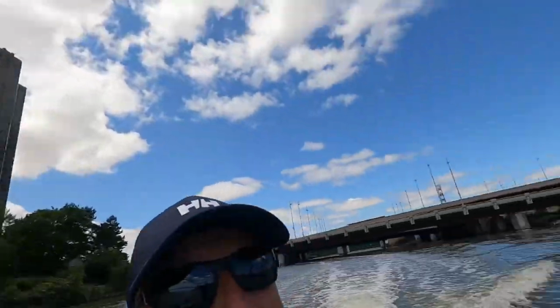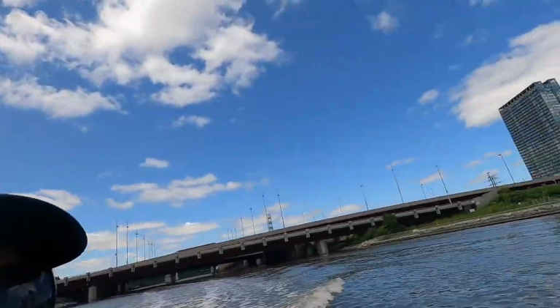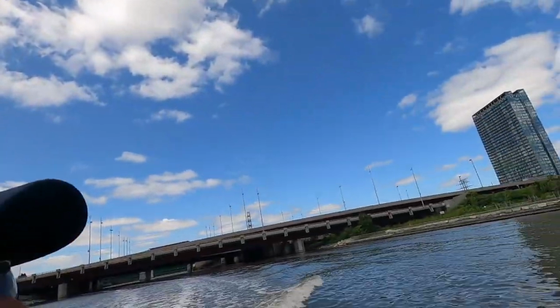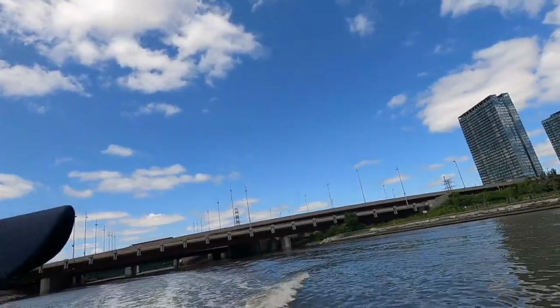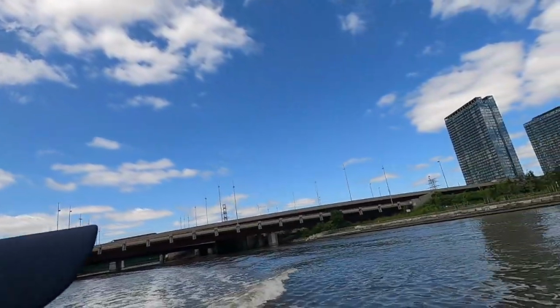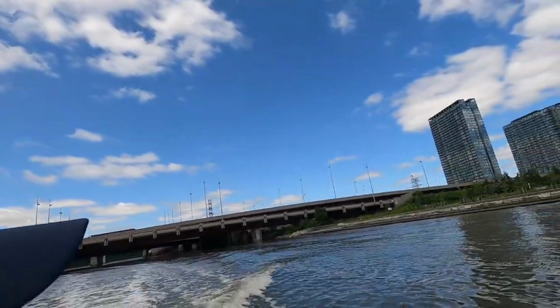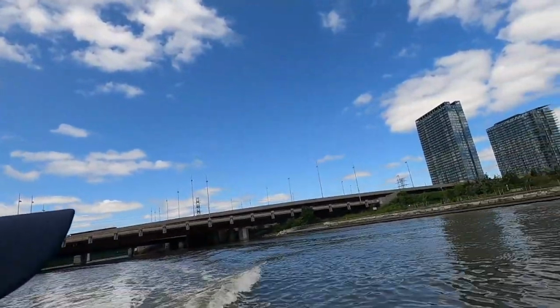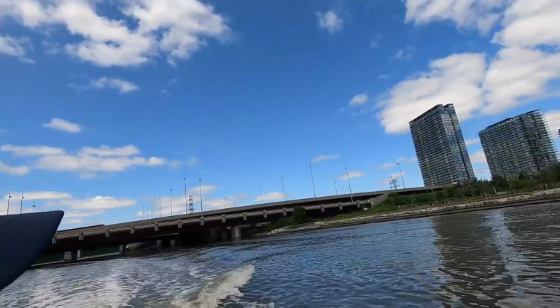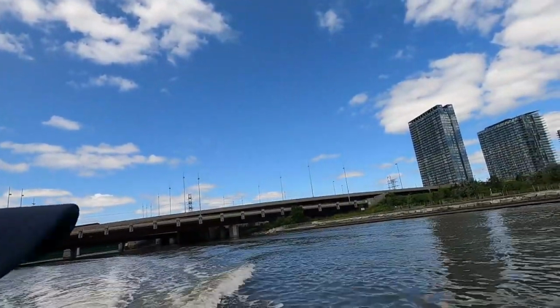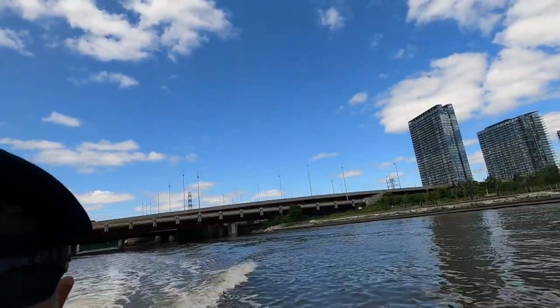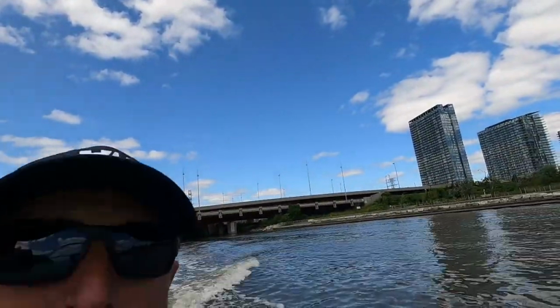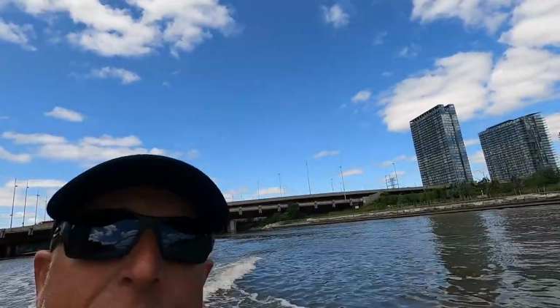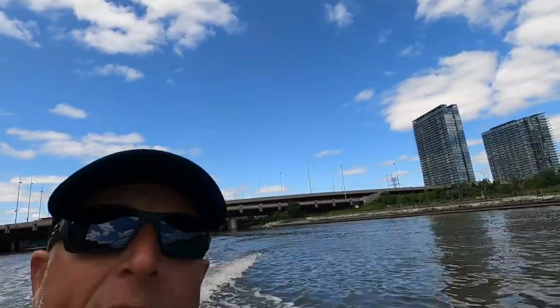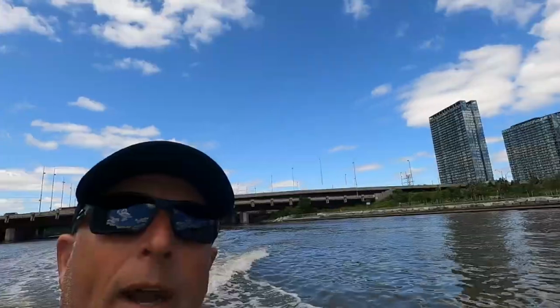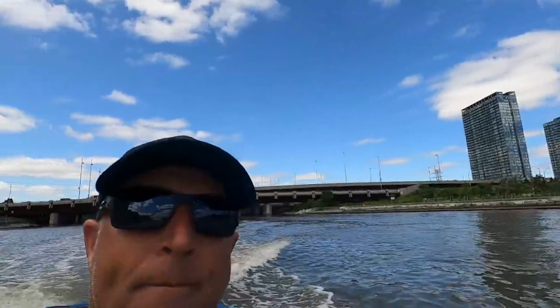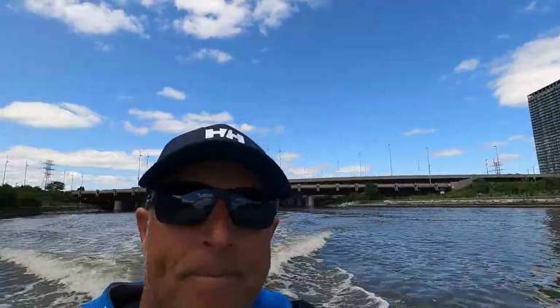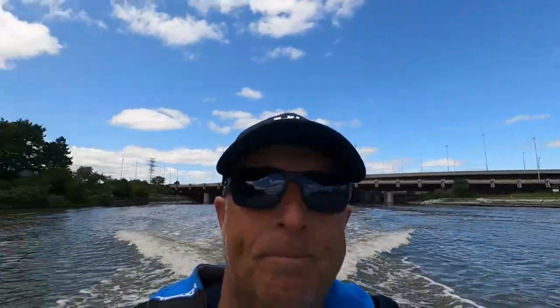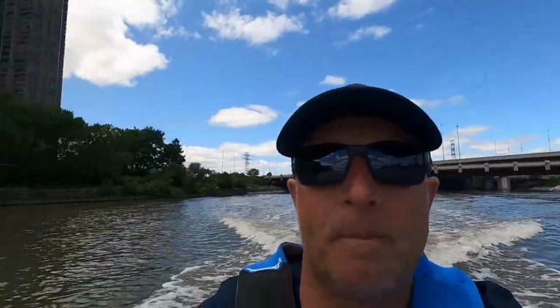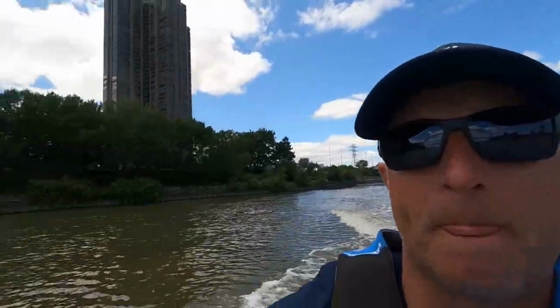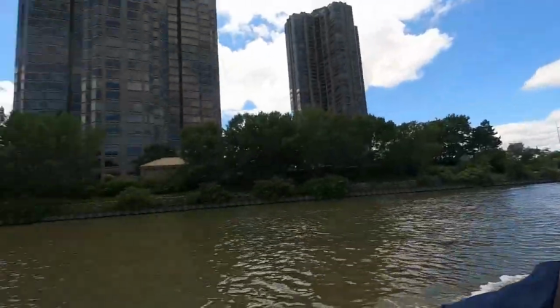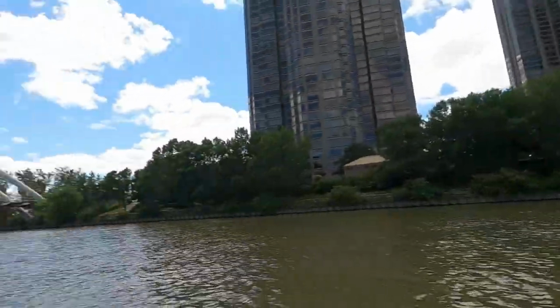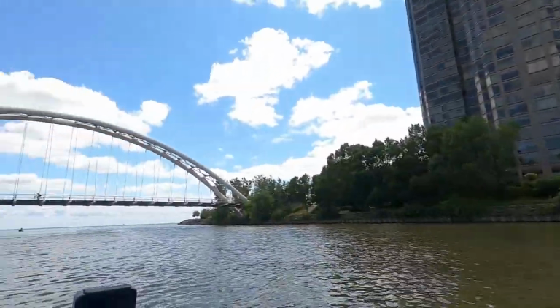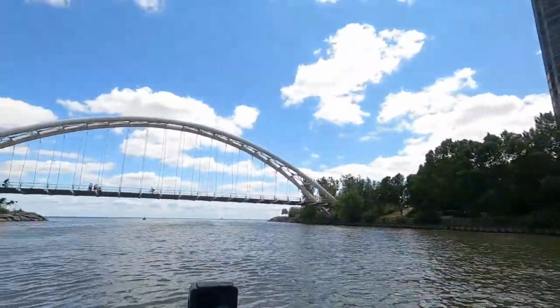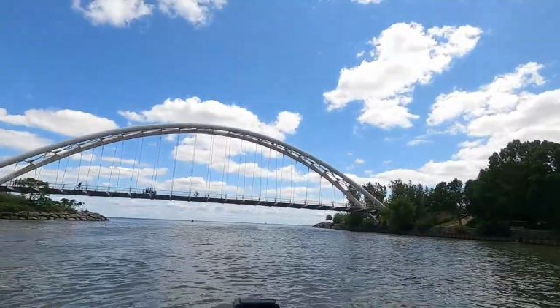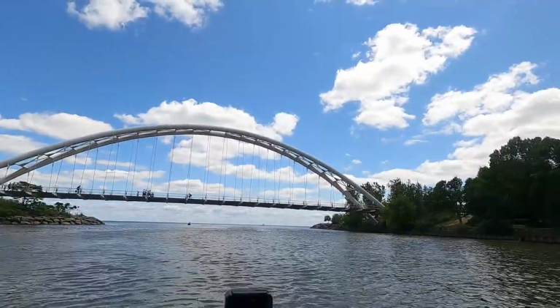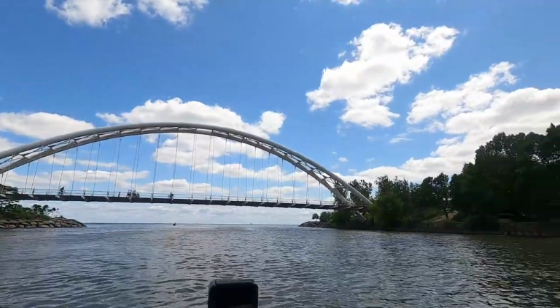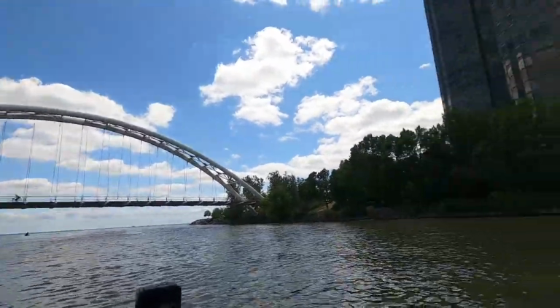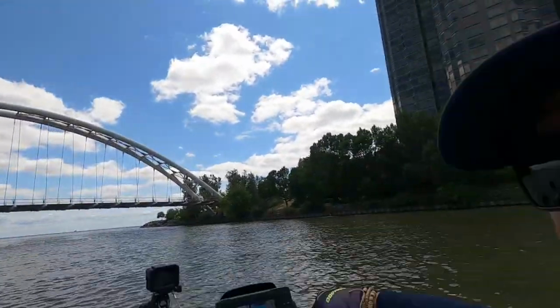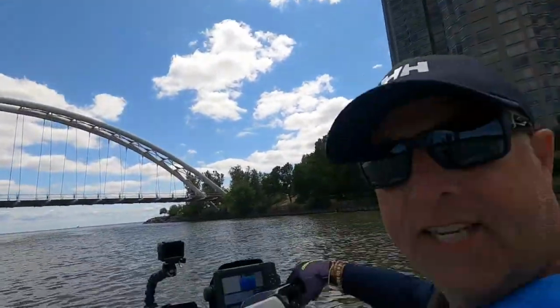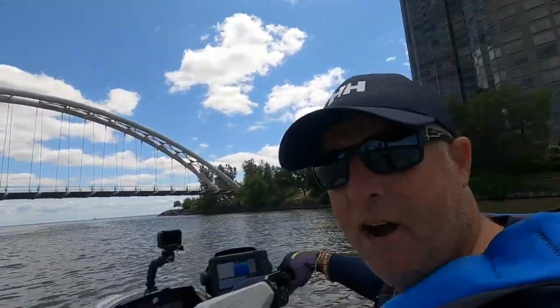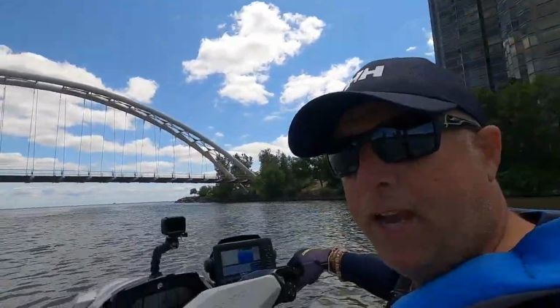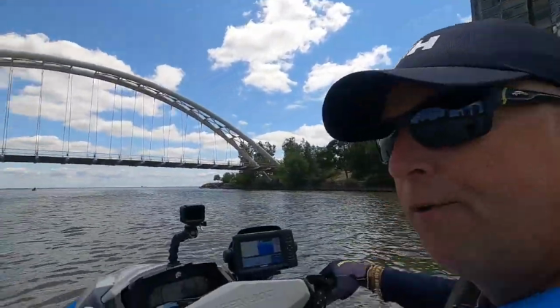I was looking that way — yeah, I was looking that way. Anyway, back onto Lake Ontario we go.